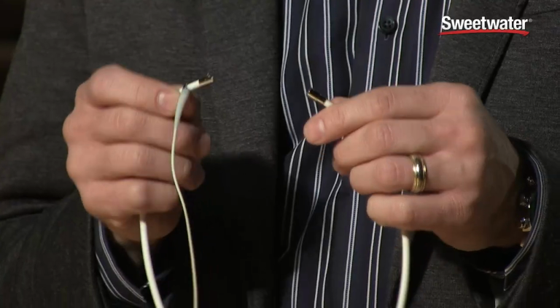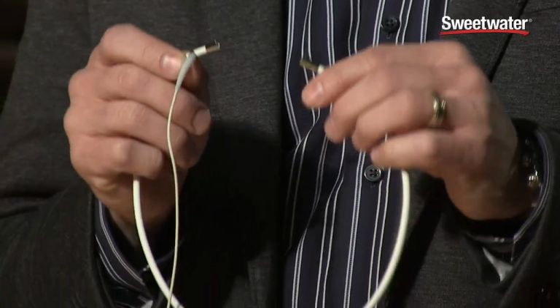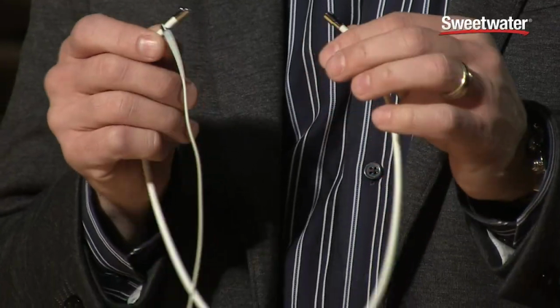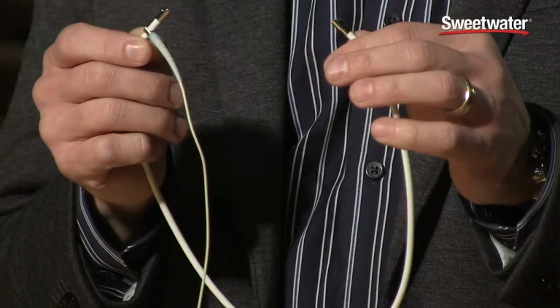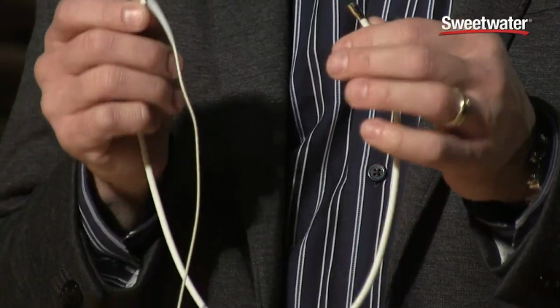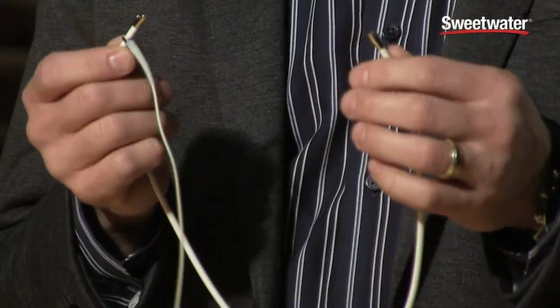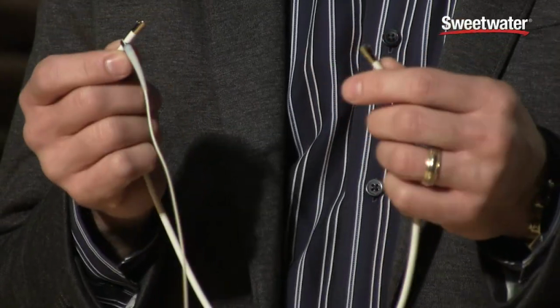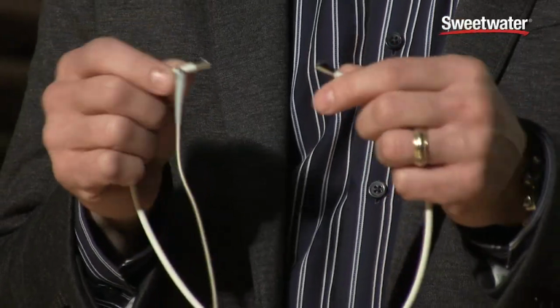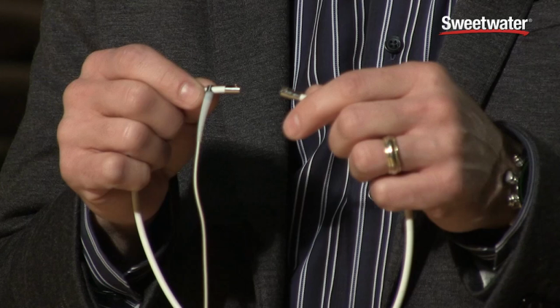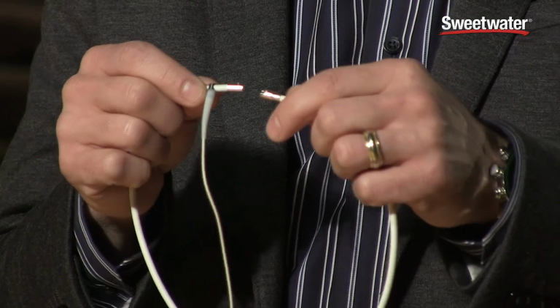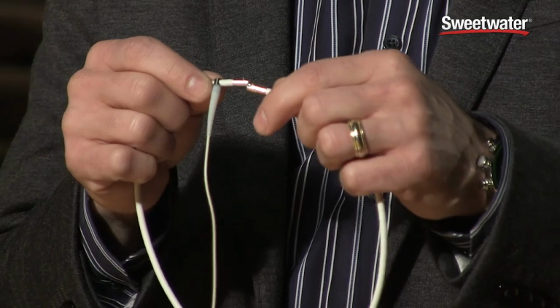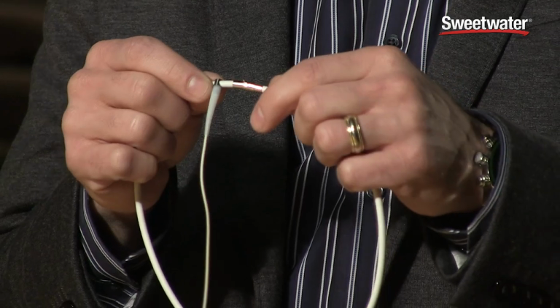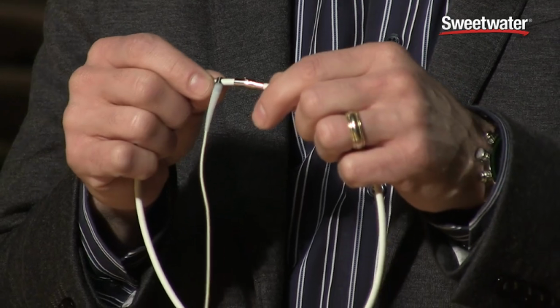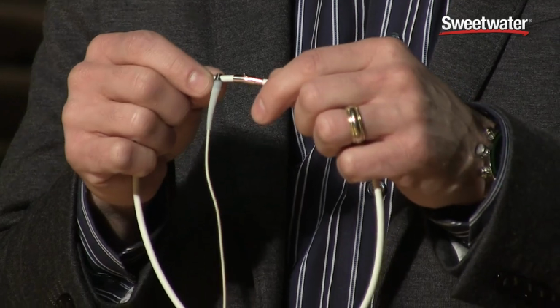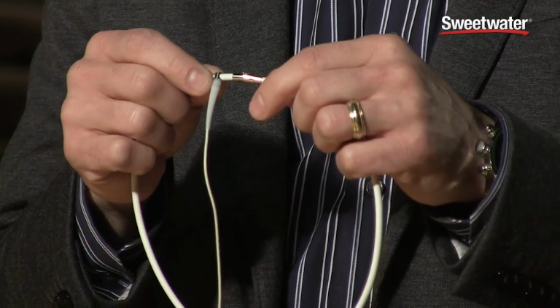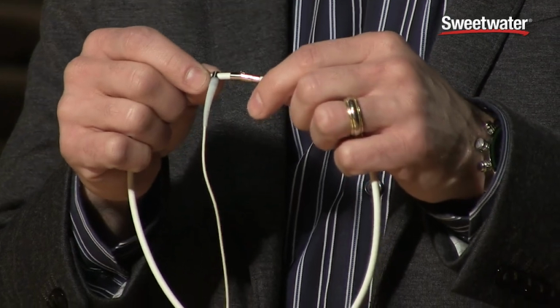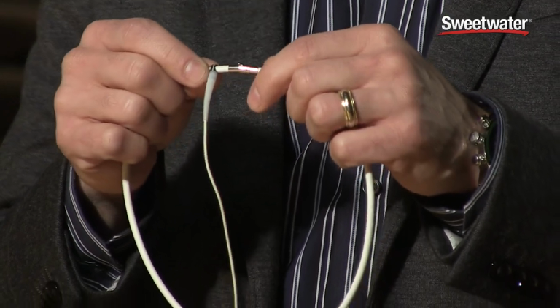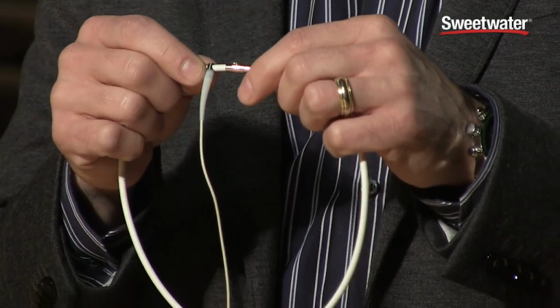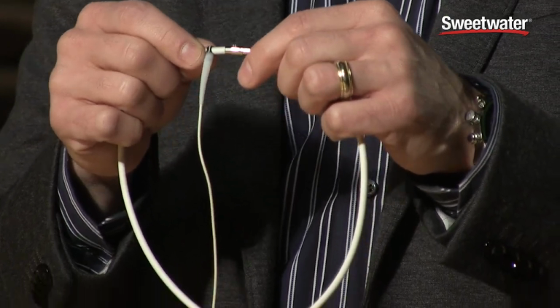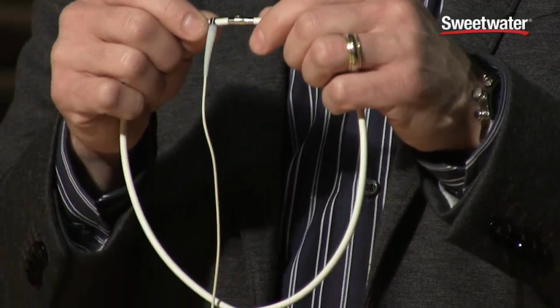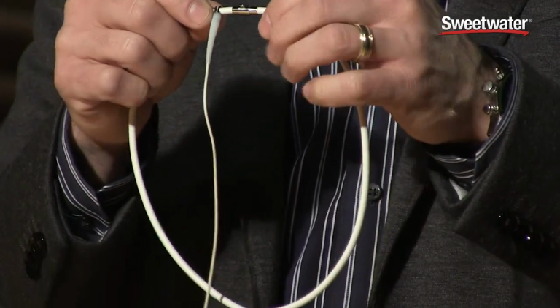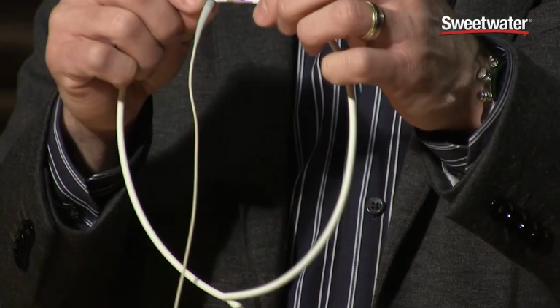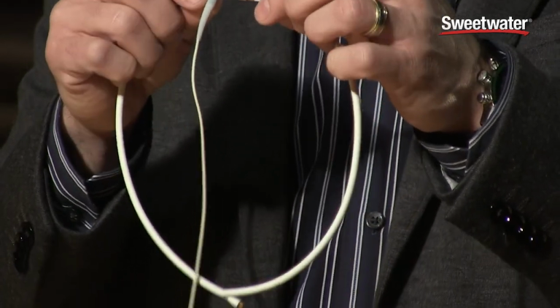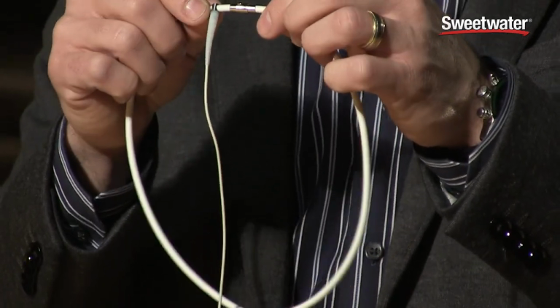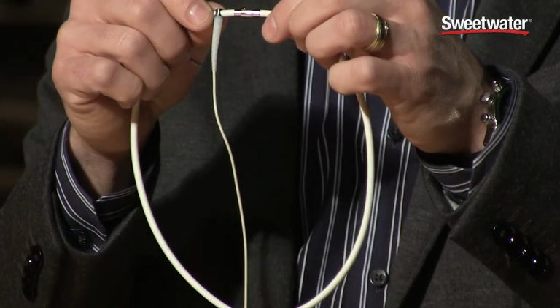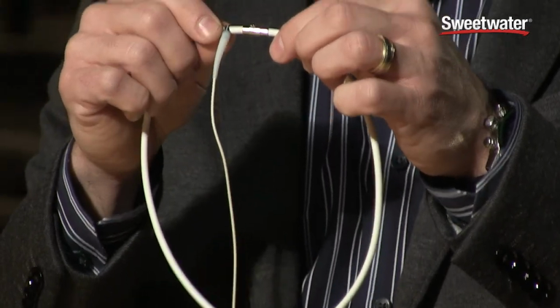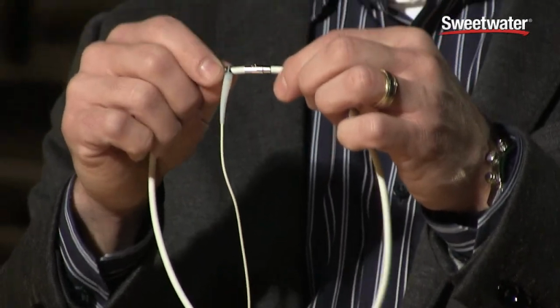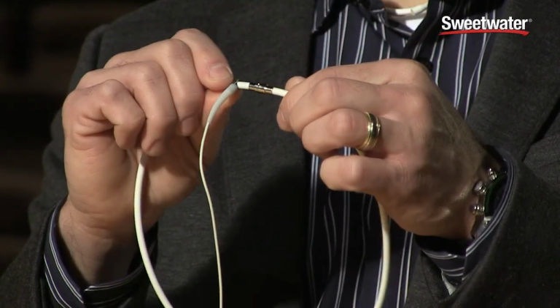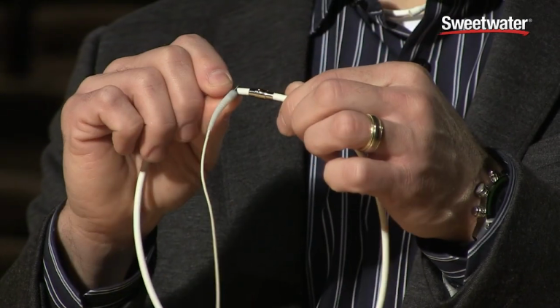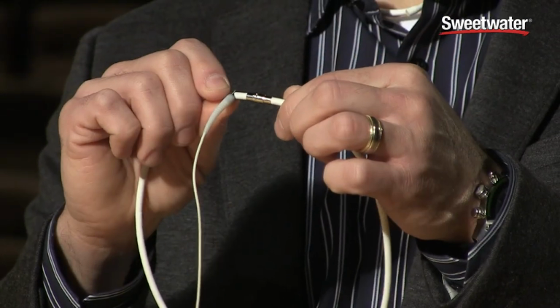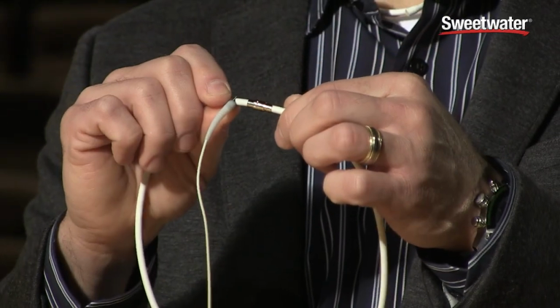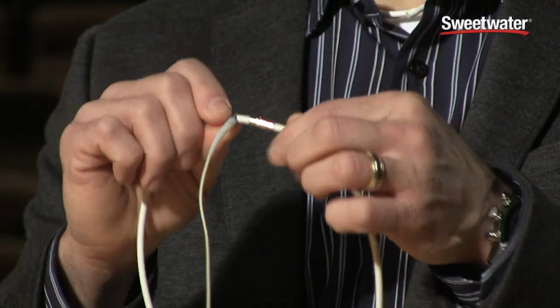Again, it's very simple to mount. It's got a magnetic mechanism and a locking mechanism, so the magnets bring it together, then twist to lock.